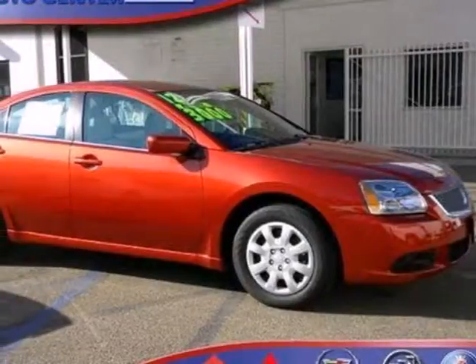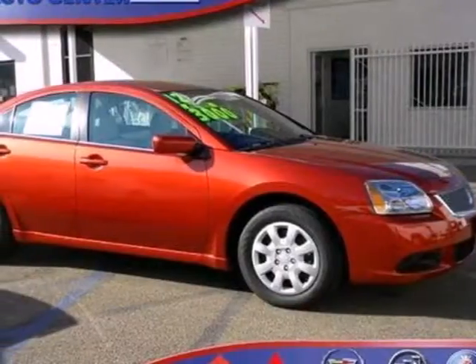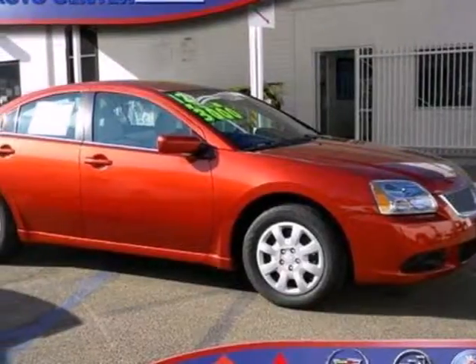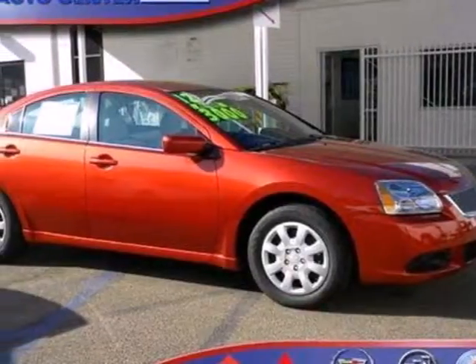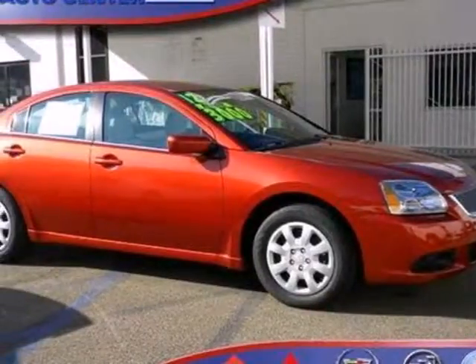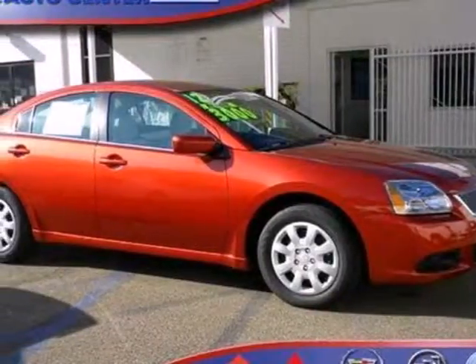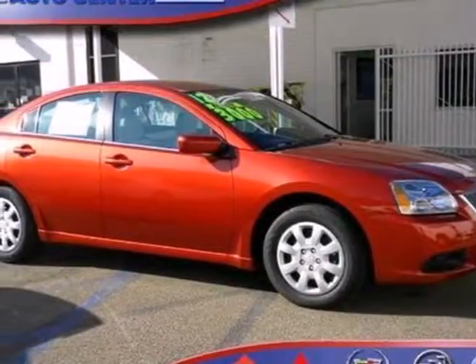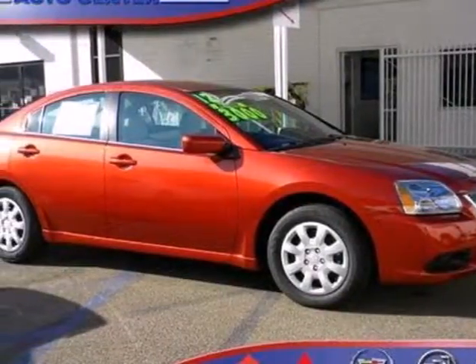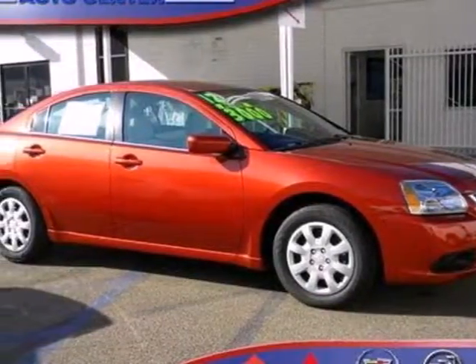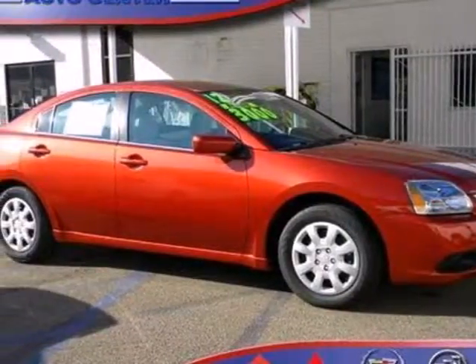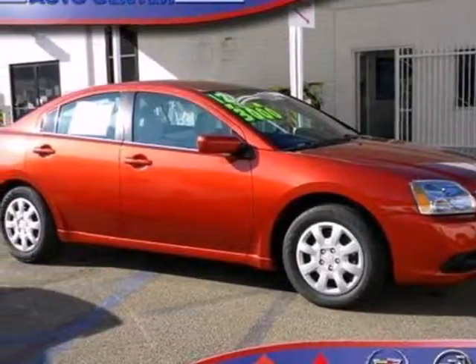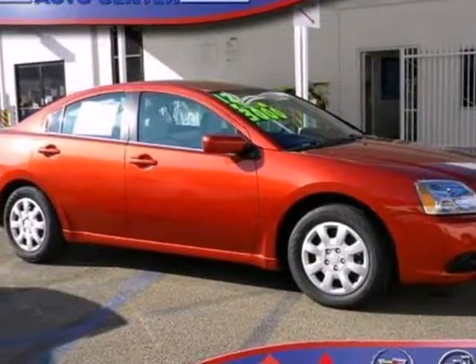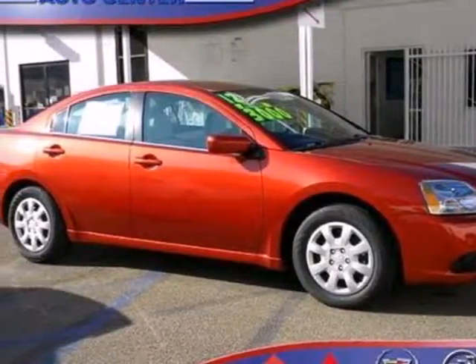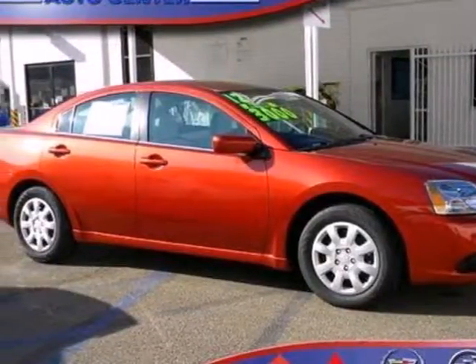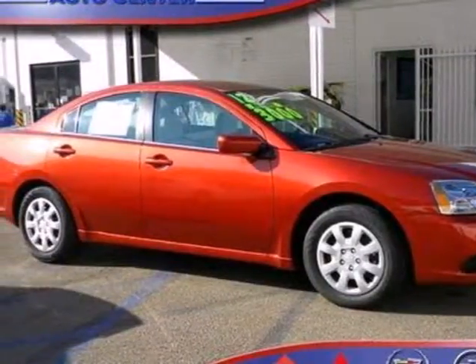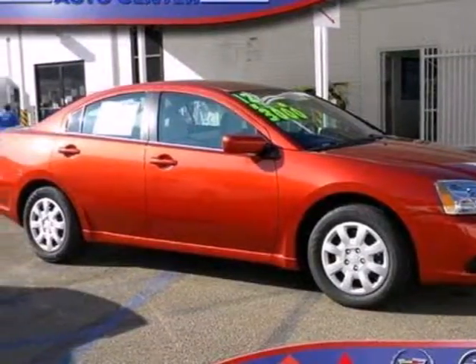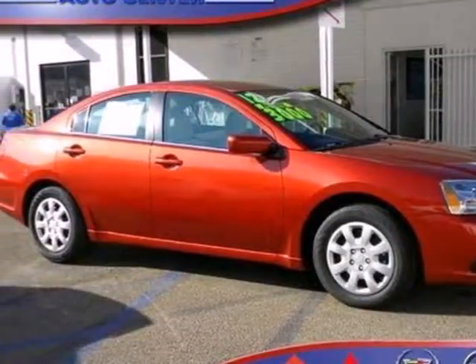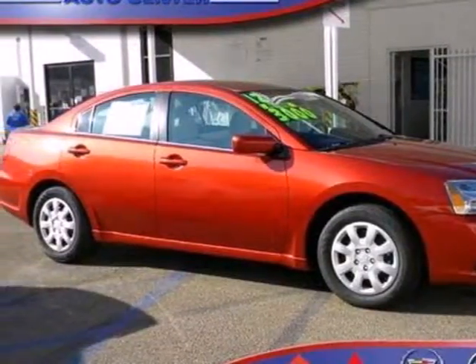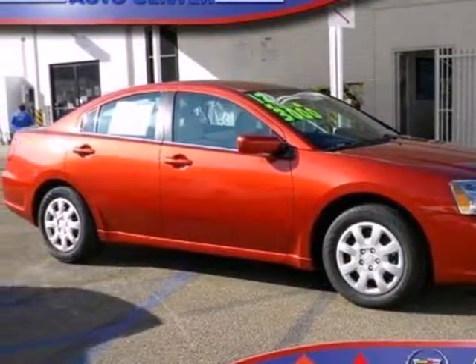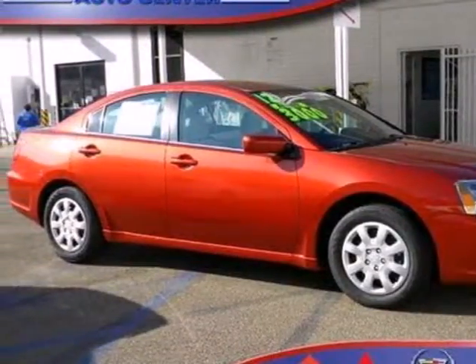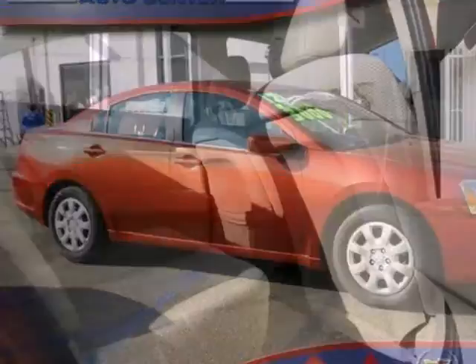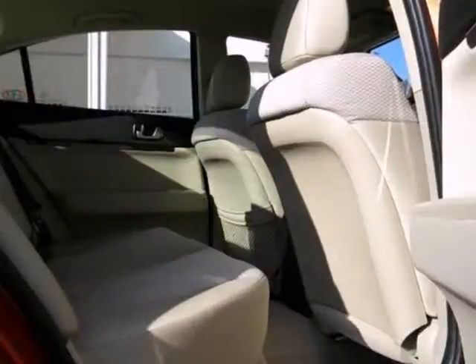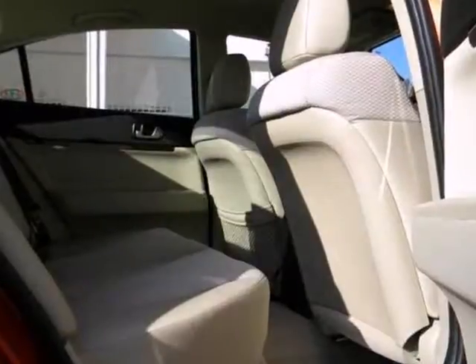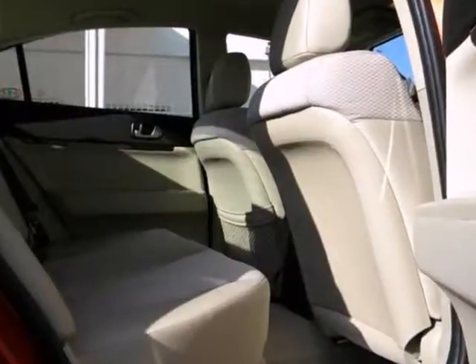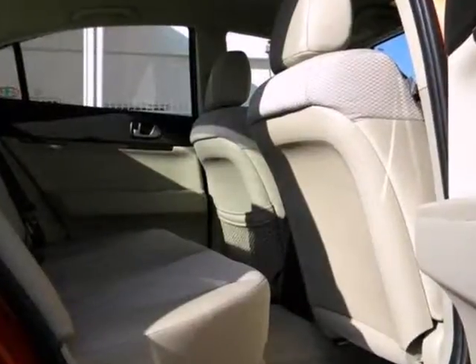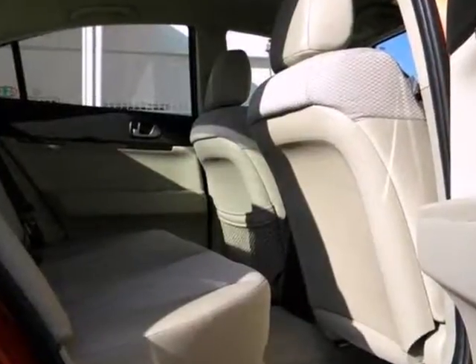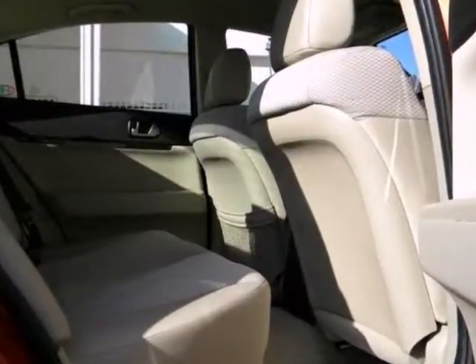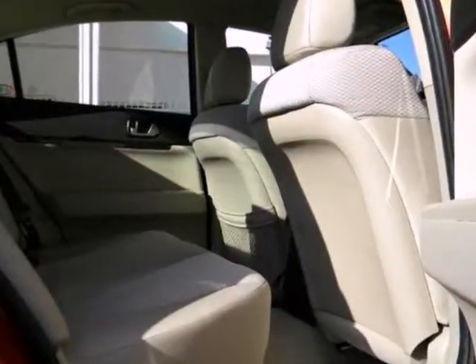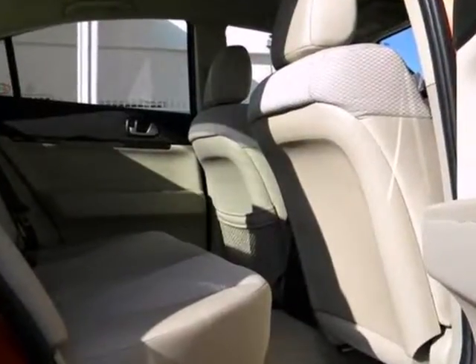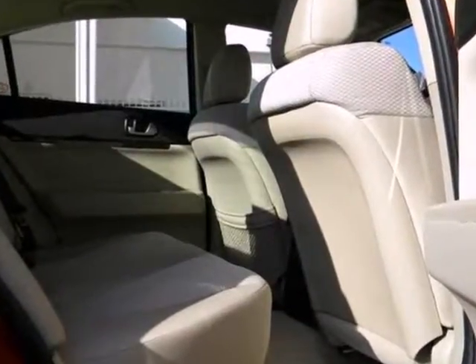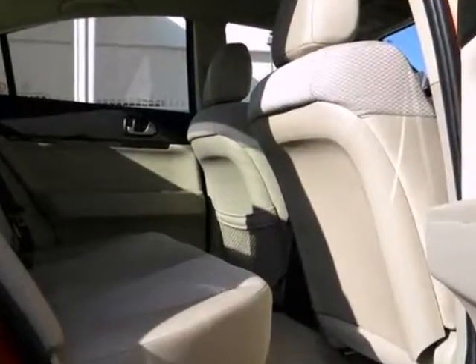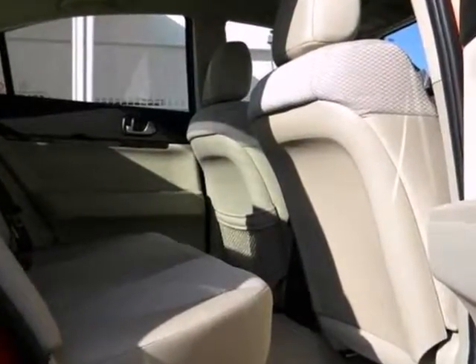Here's a 2012 Mitsubishi Galant. Reward yourself by stepping into this reliable and affordable sedan.